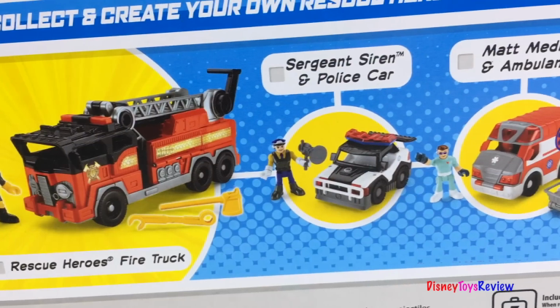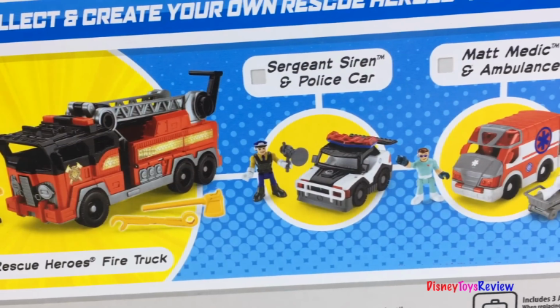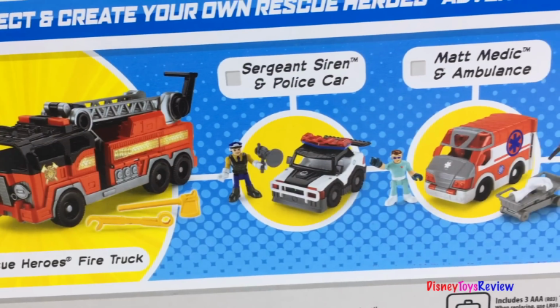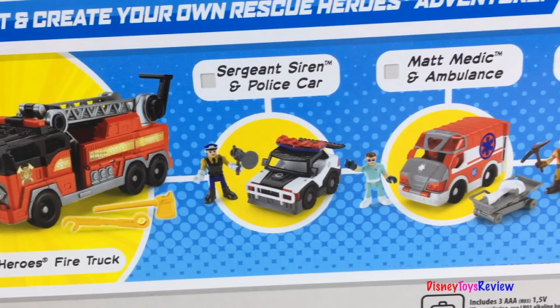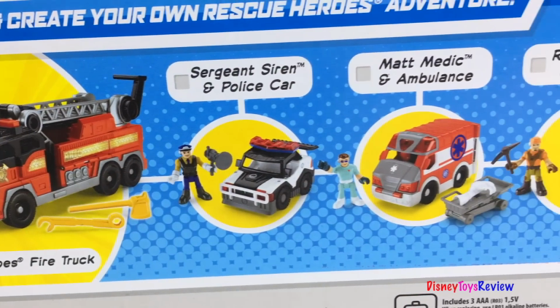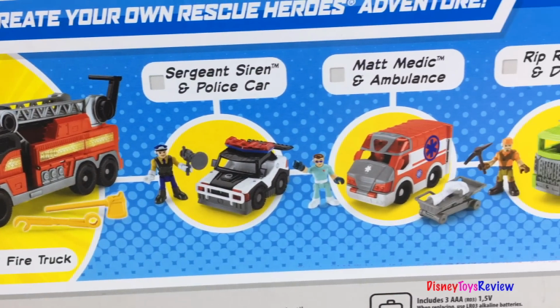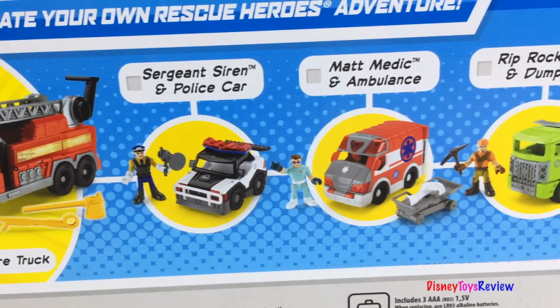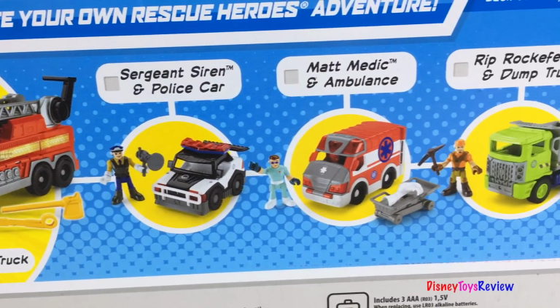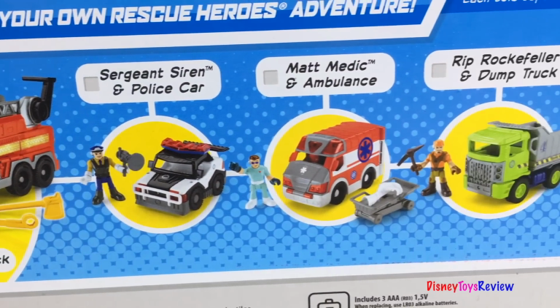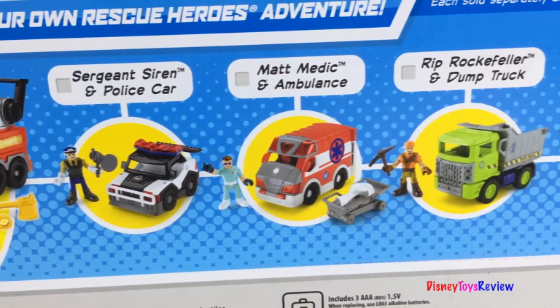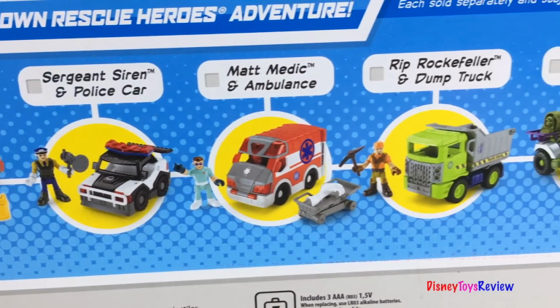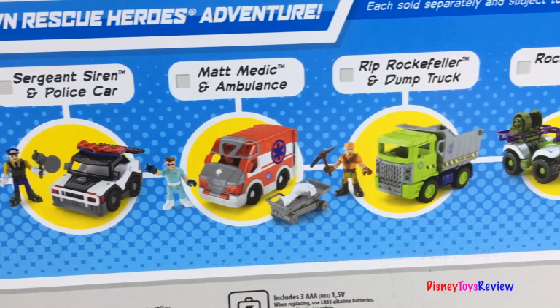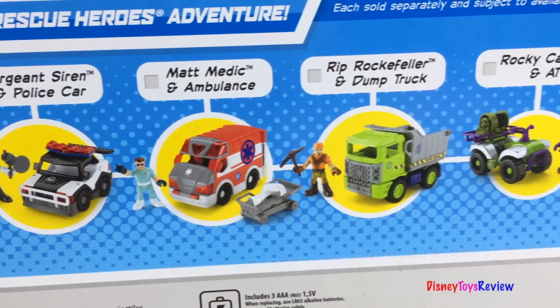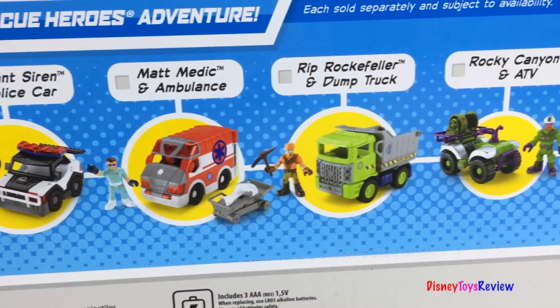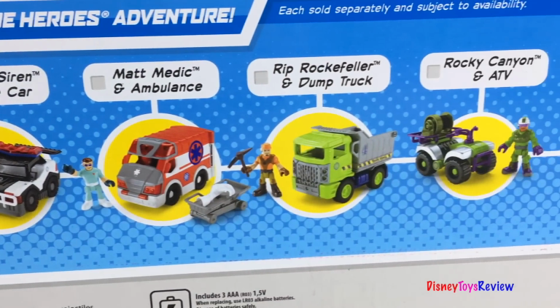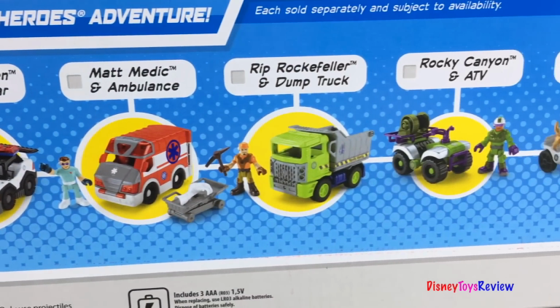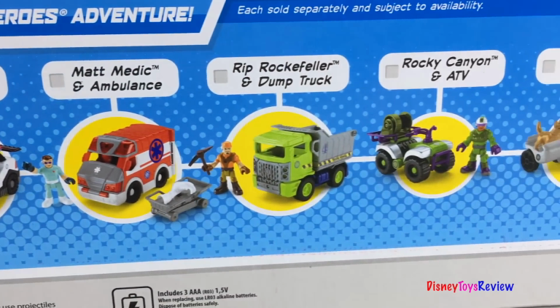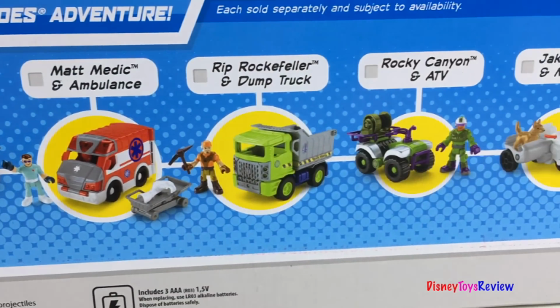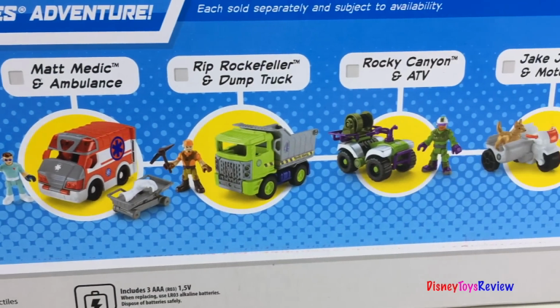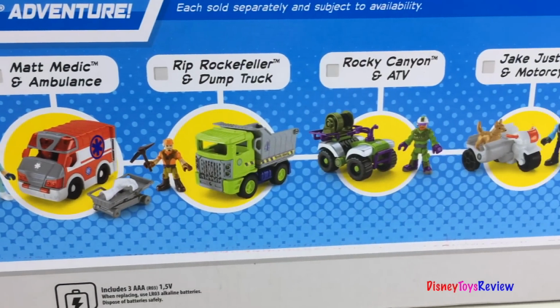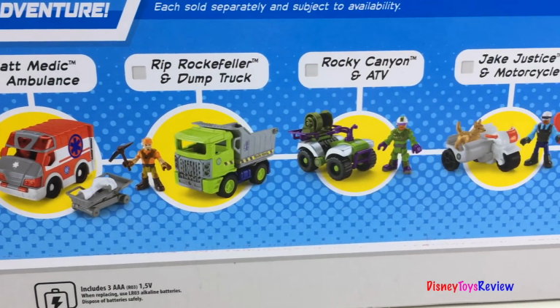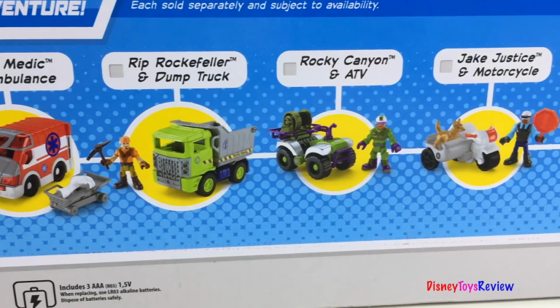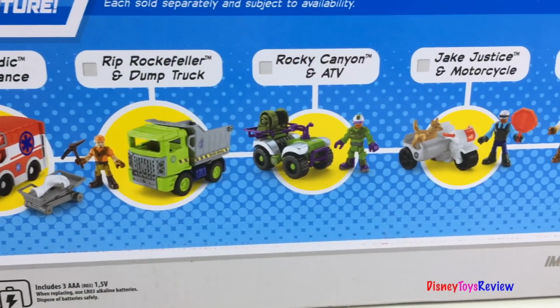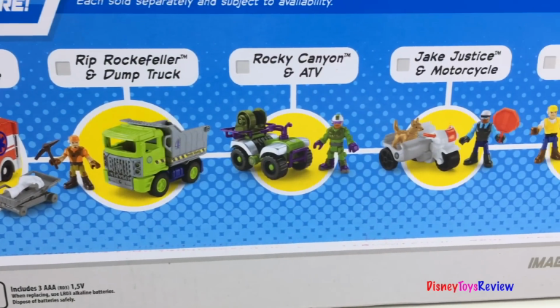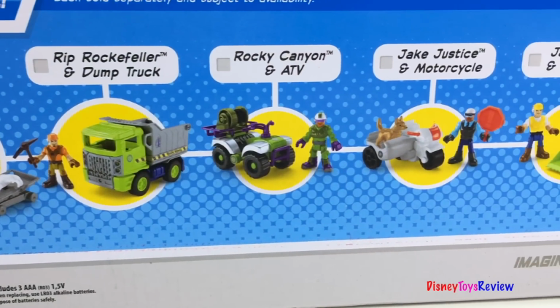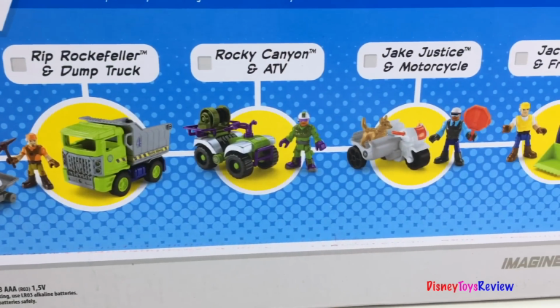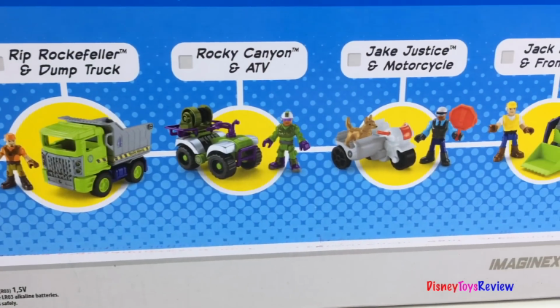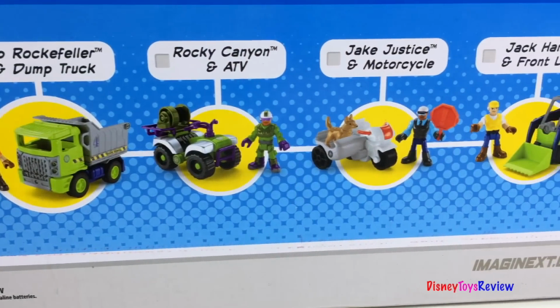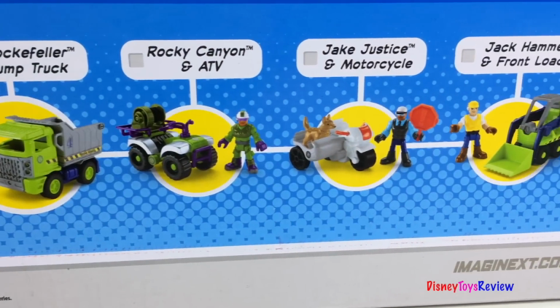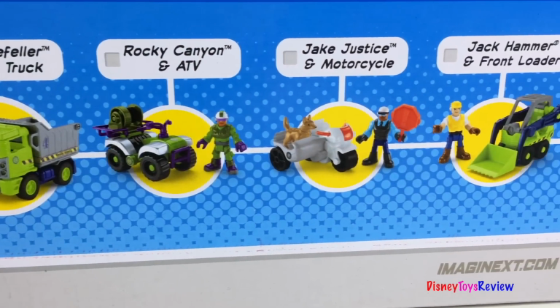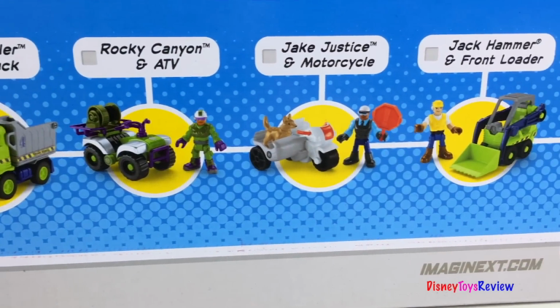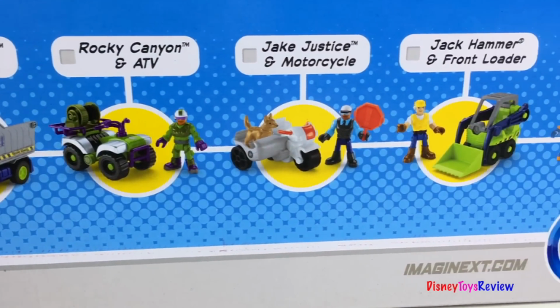You can collect lots of other rescue heroes. I'm so excited. Let's take it out.